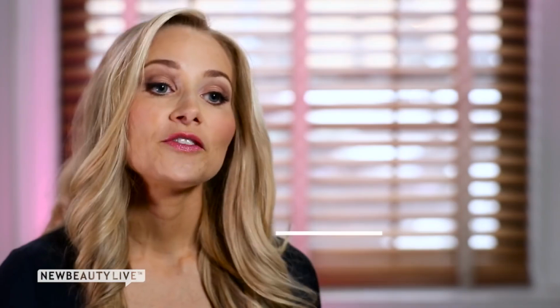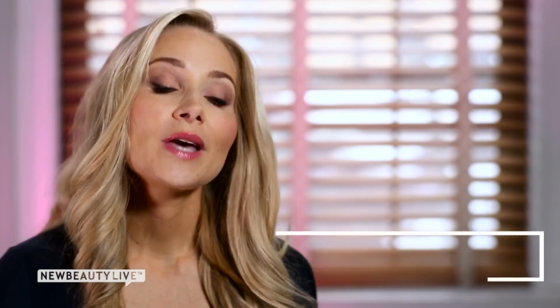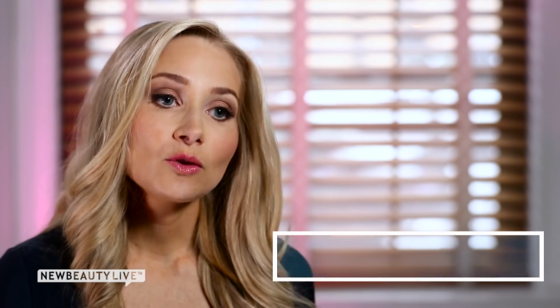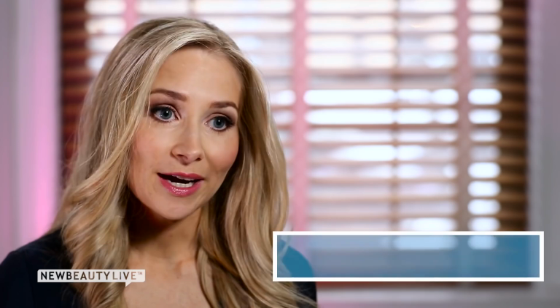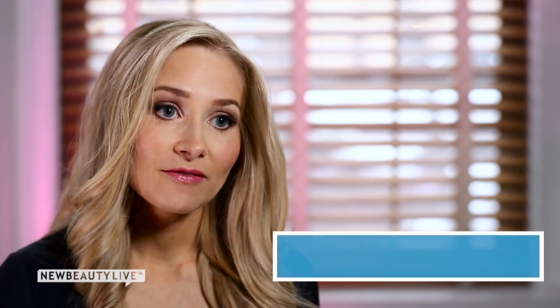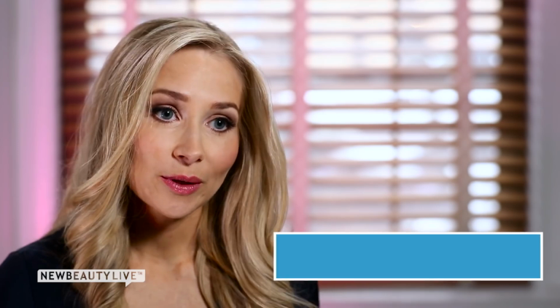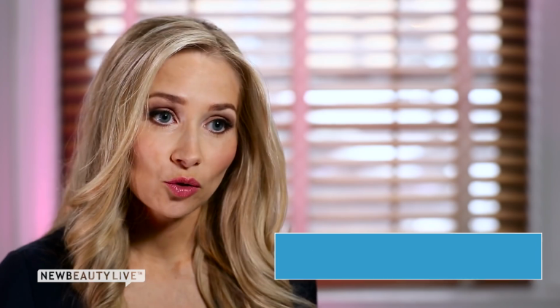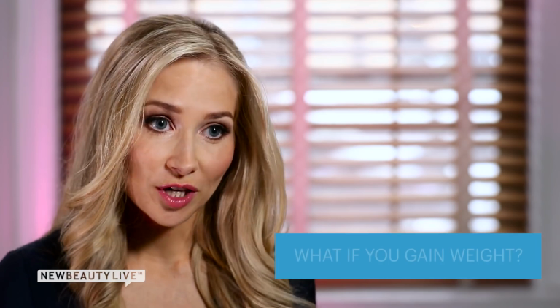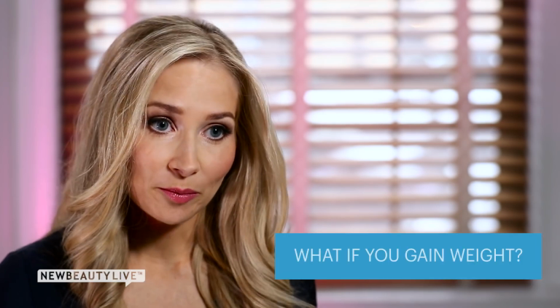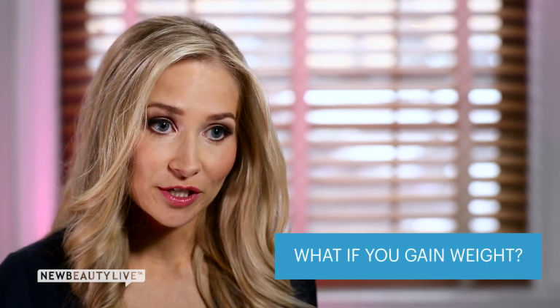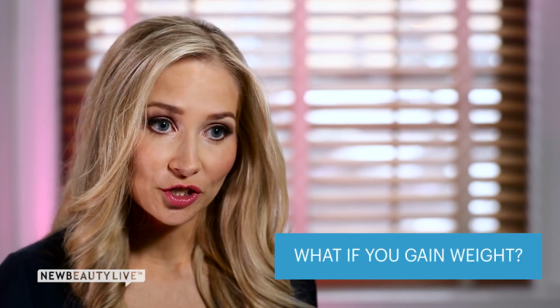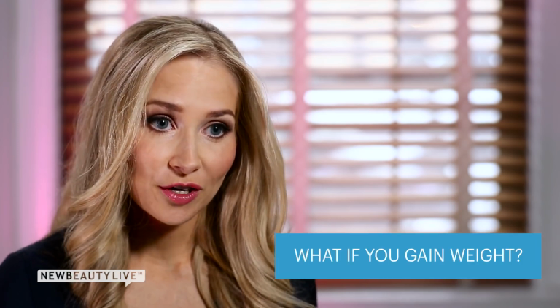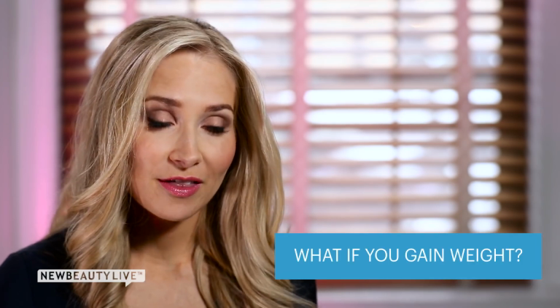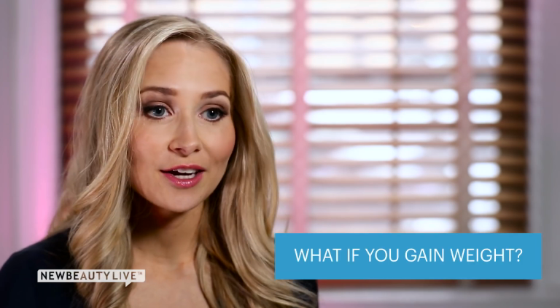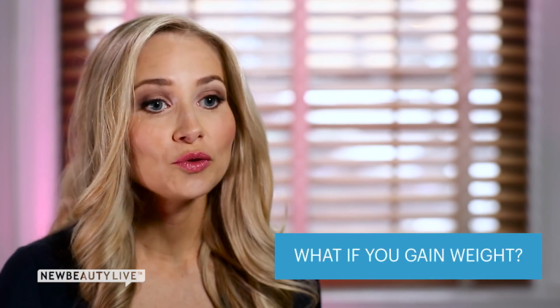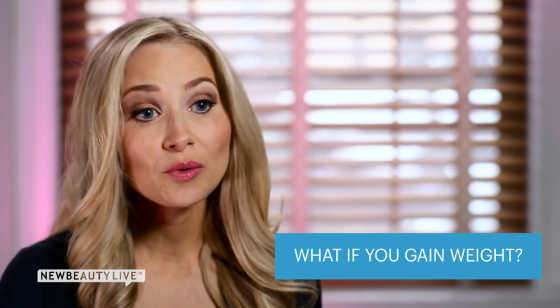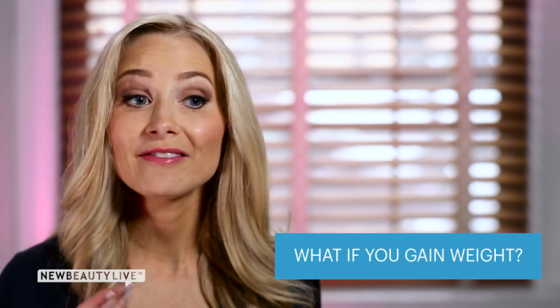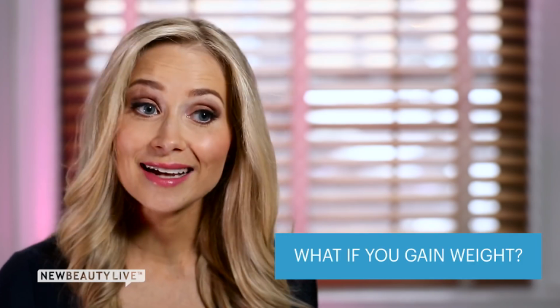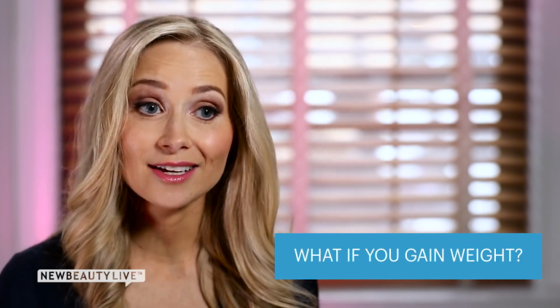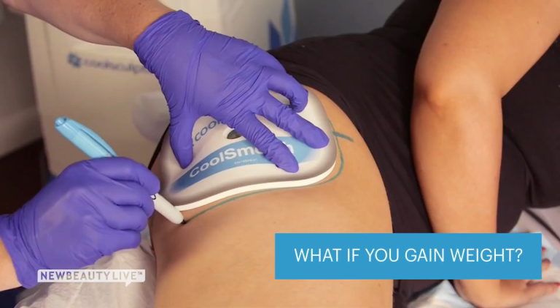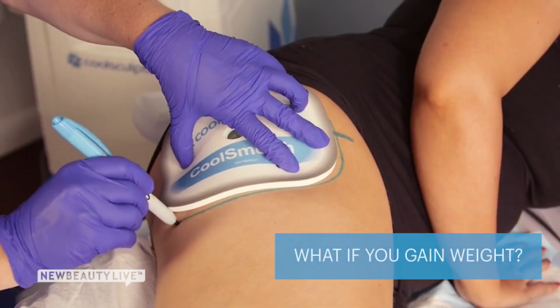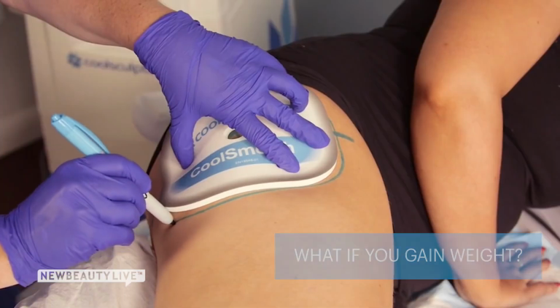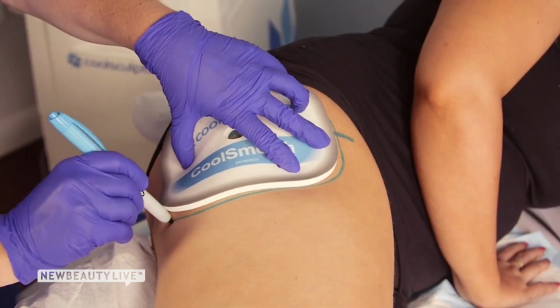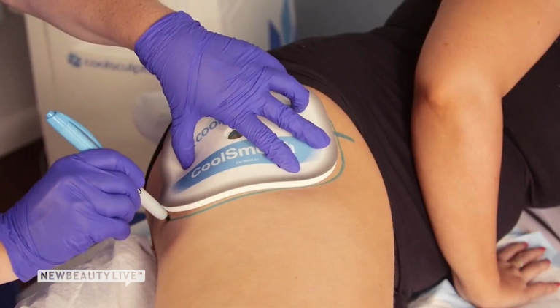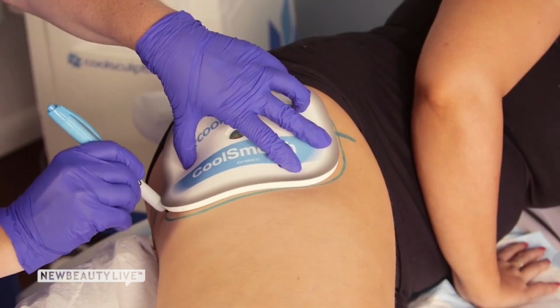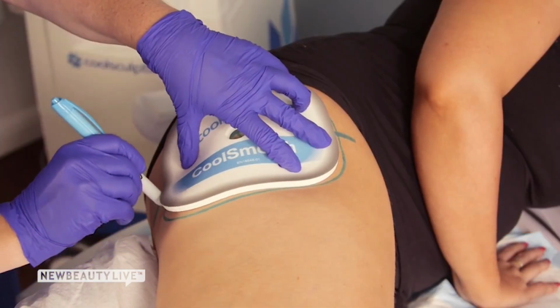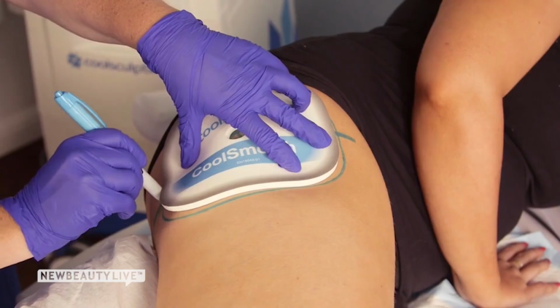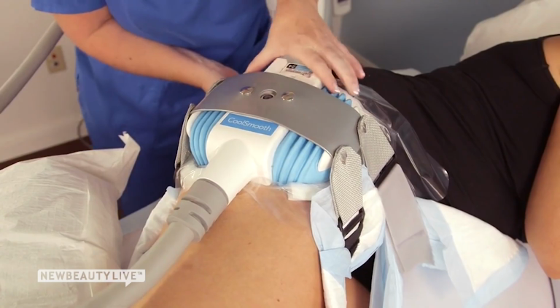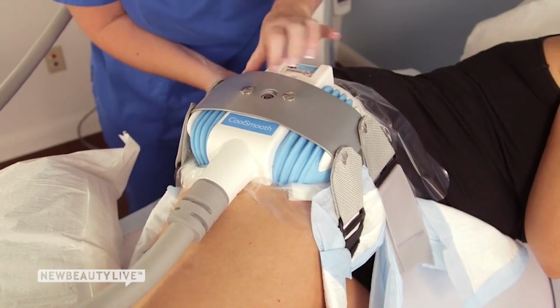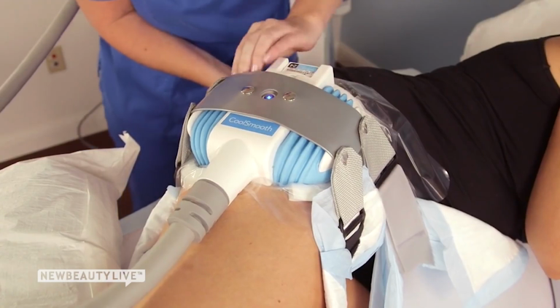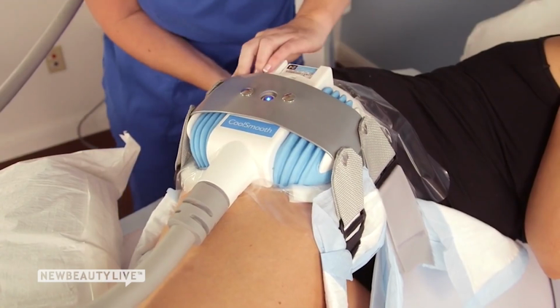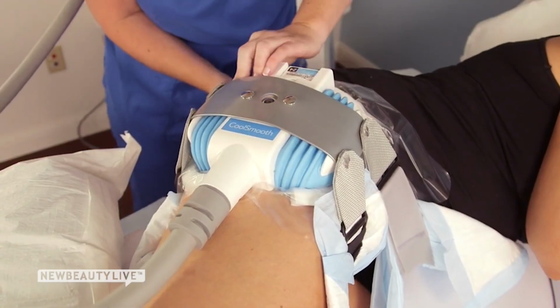If you gain weight following a CoolSculpting procedure then you do have fat cells that remain in the body and those can grow larger.